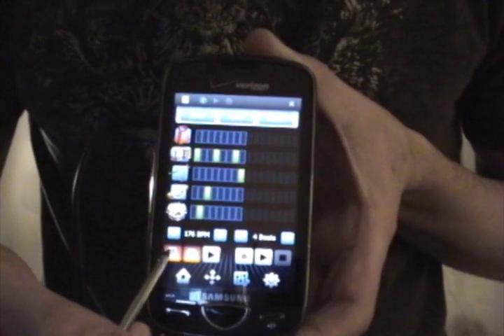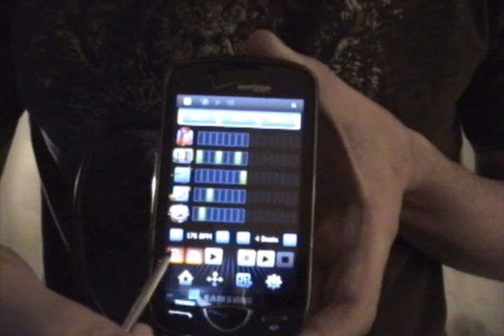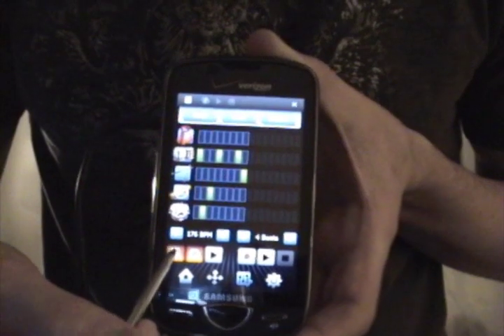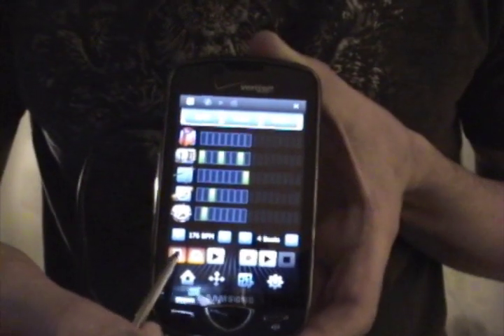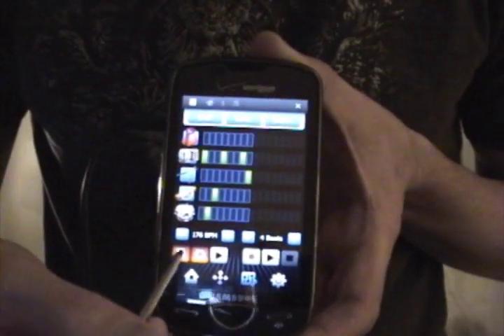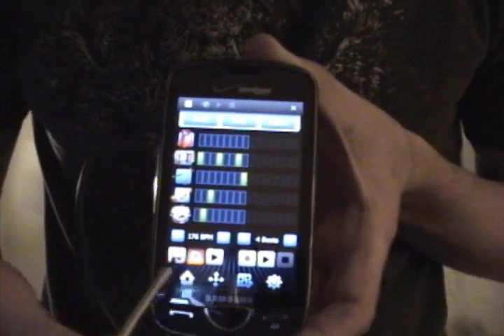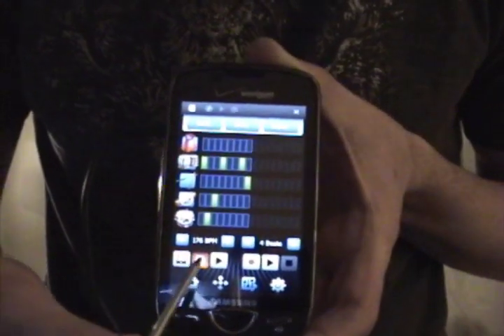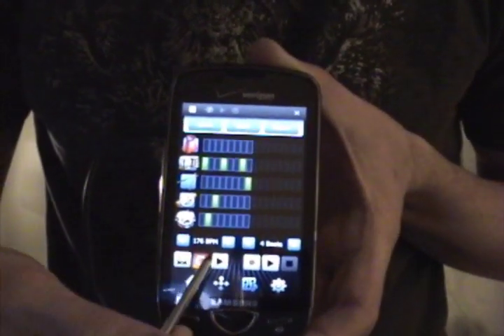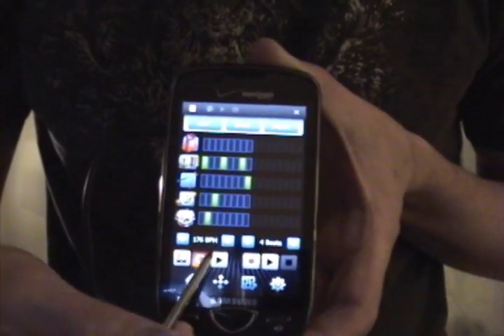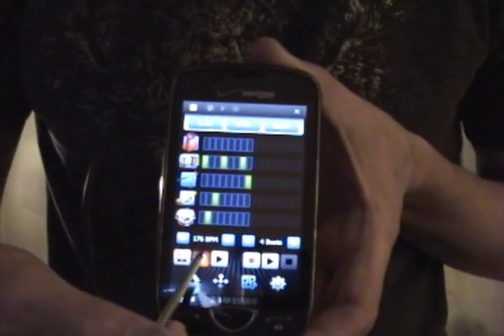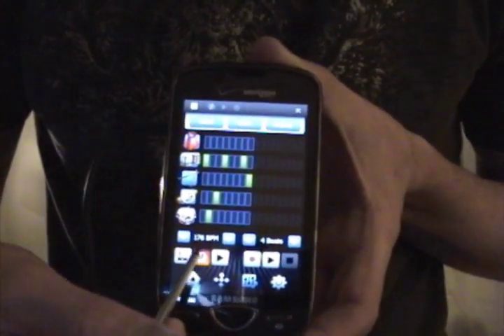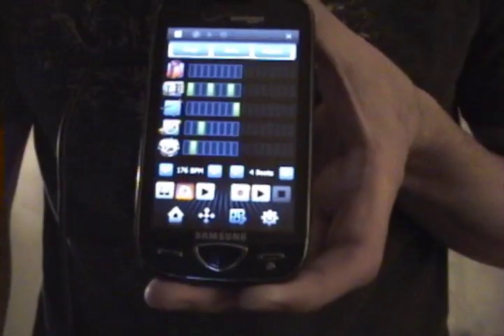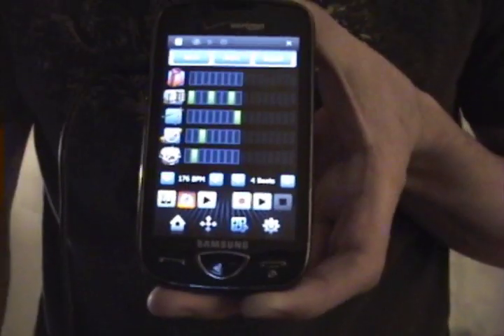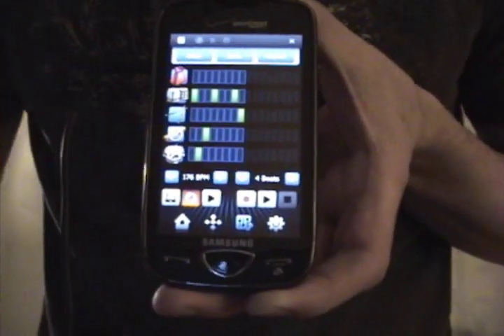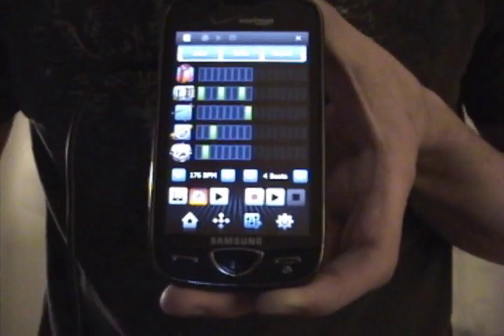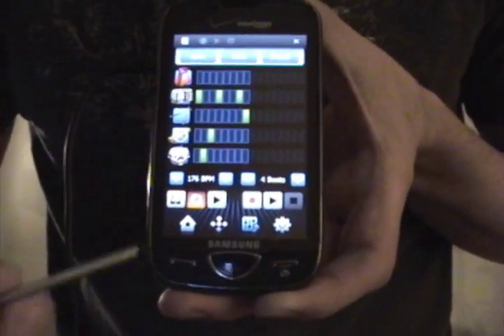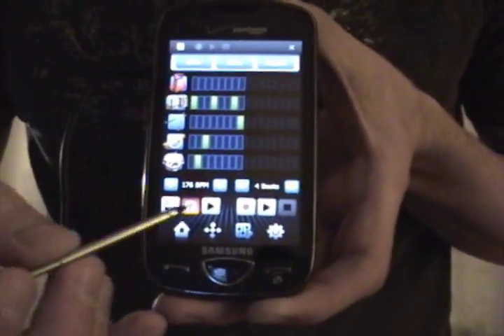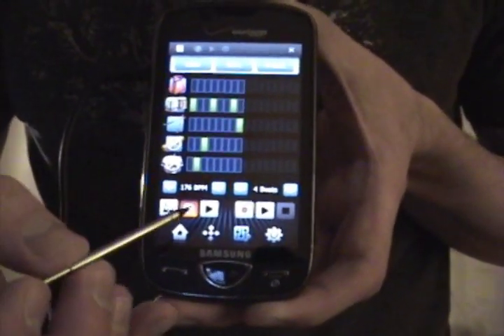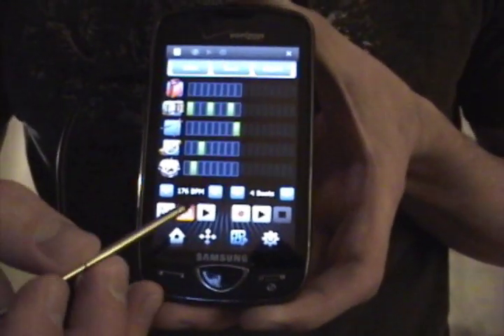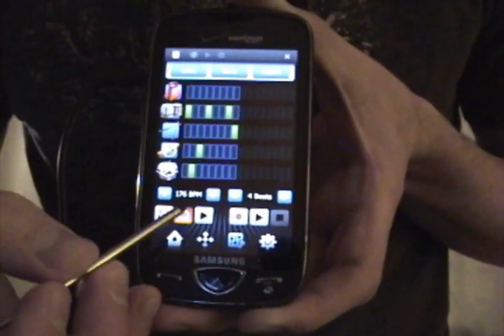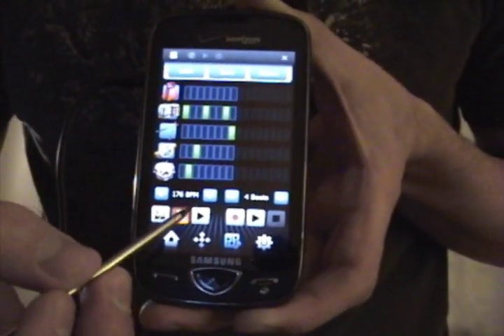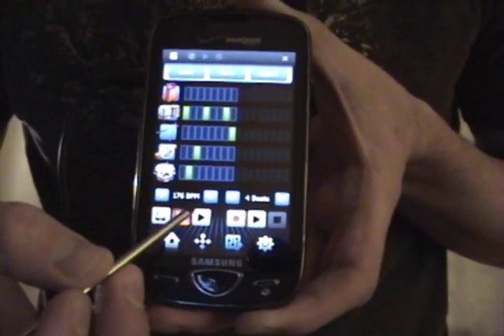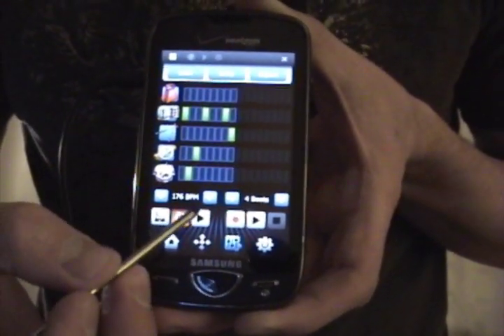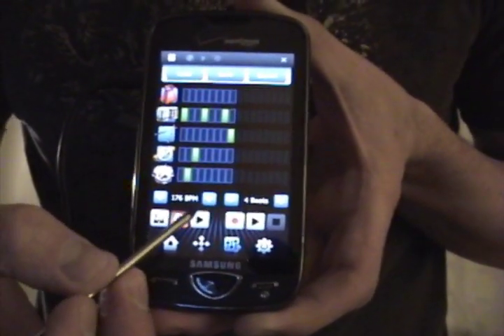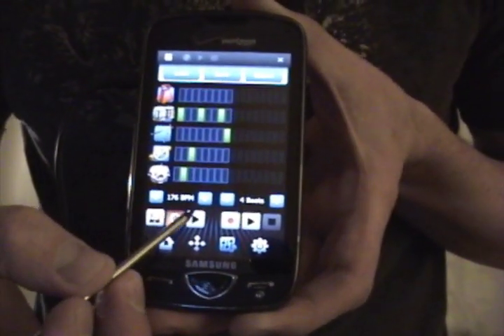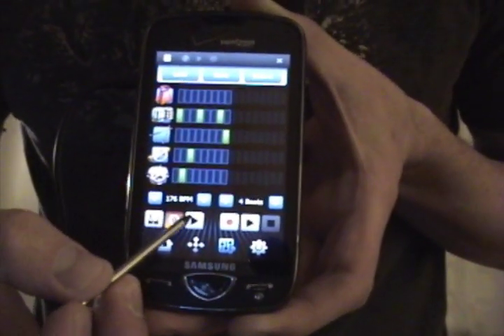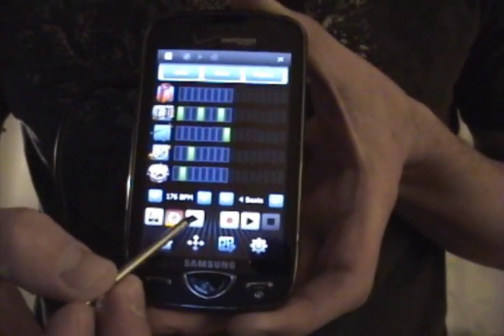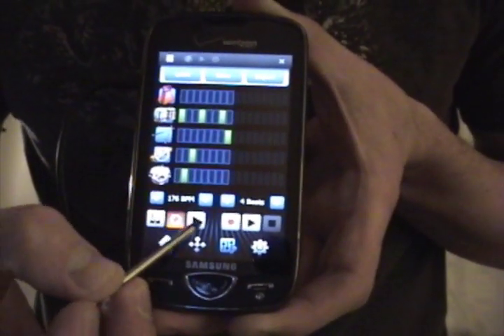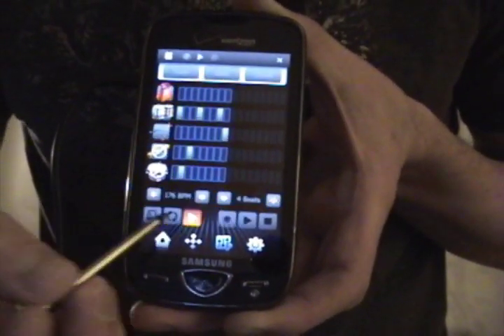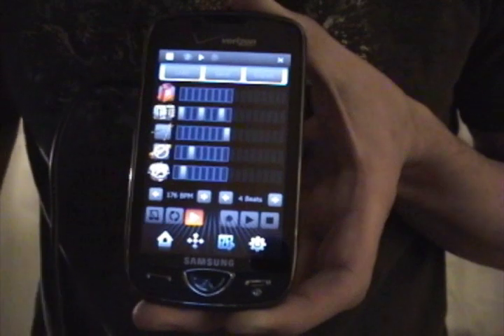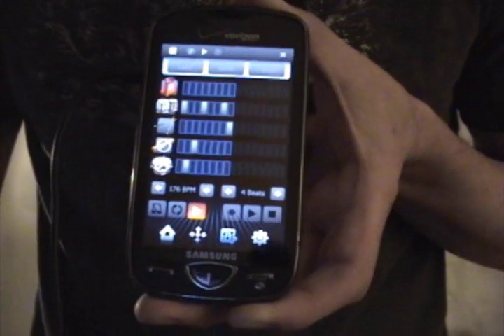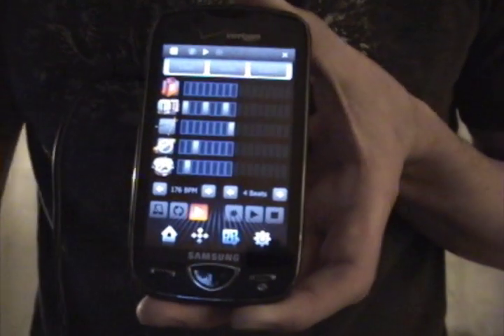And if you don't want the metronome, if you want to play your composition, you just press the play button and it will loop.